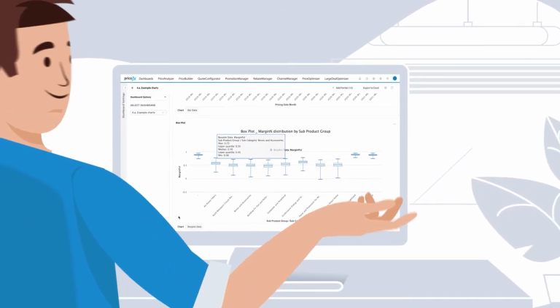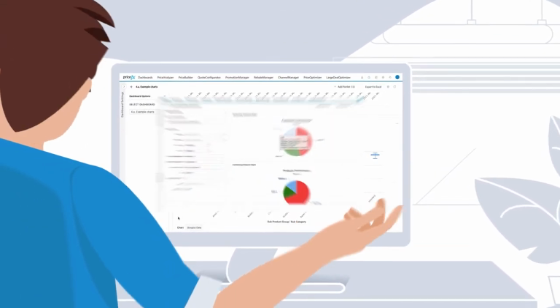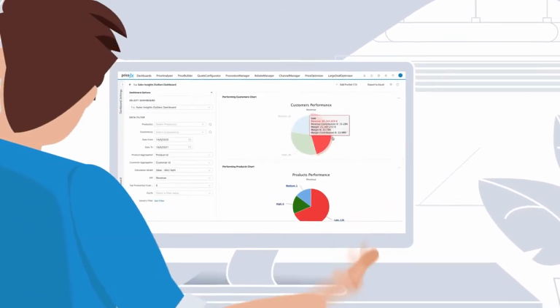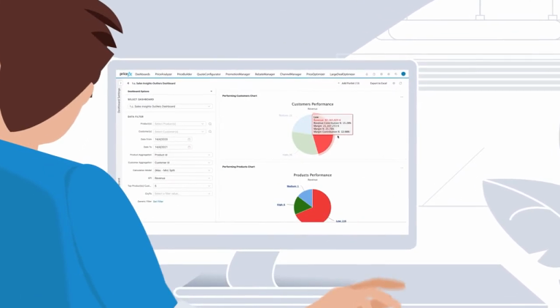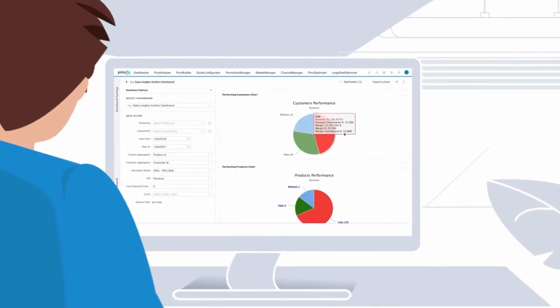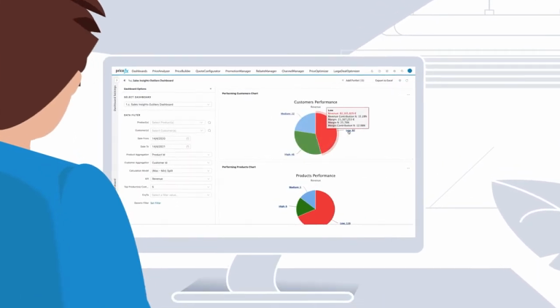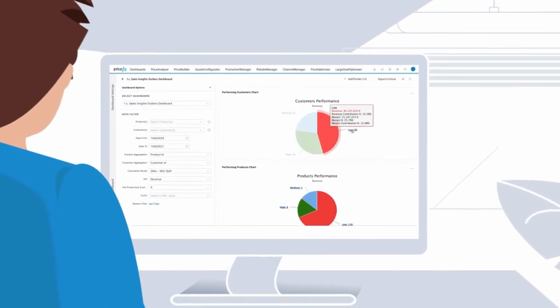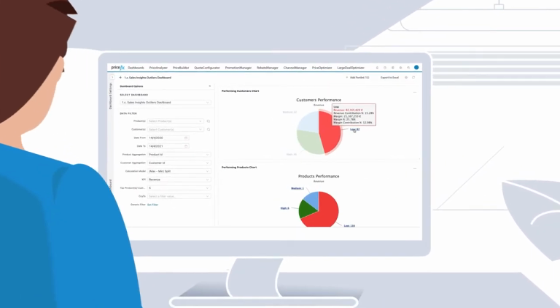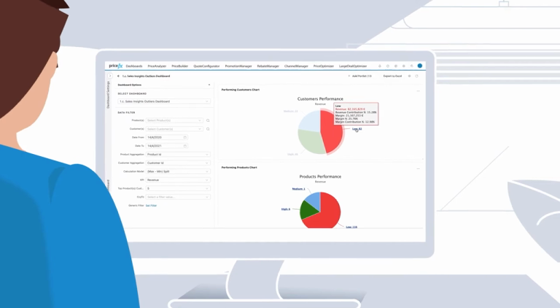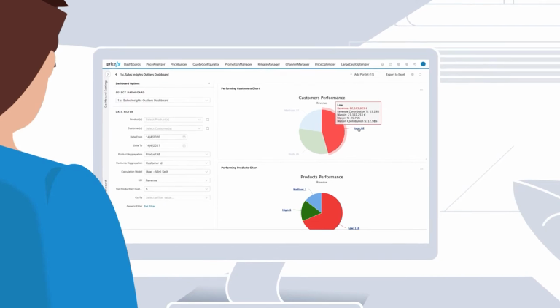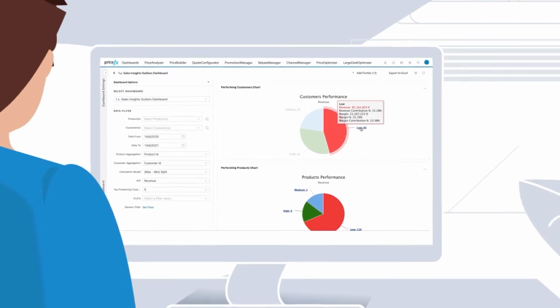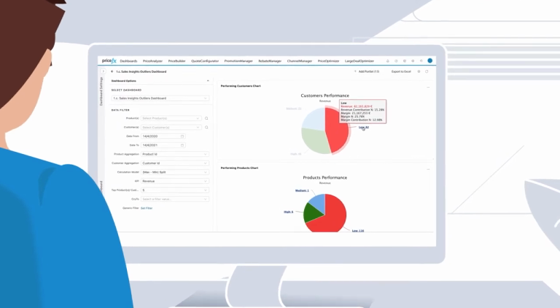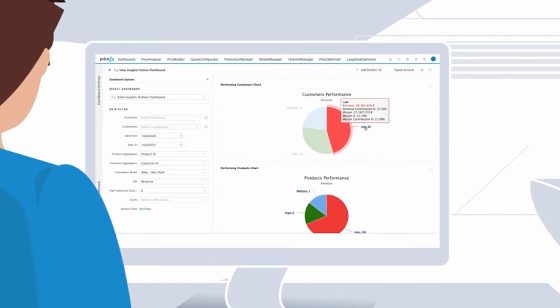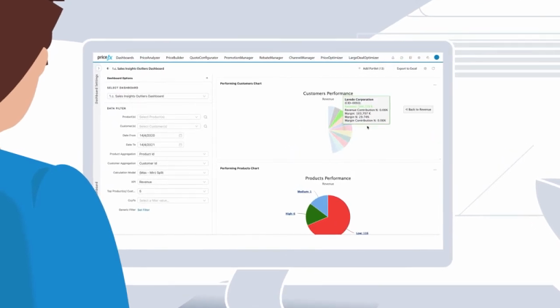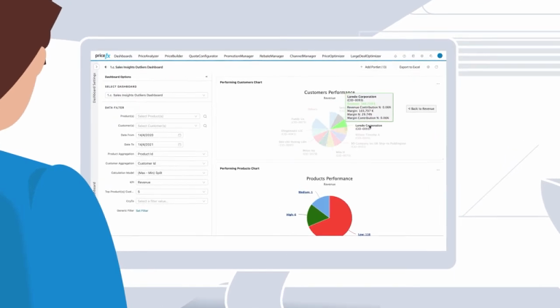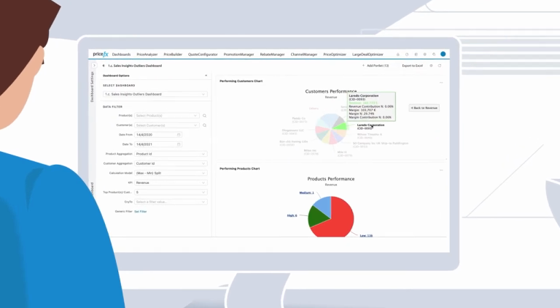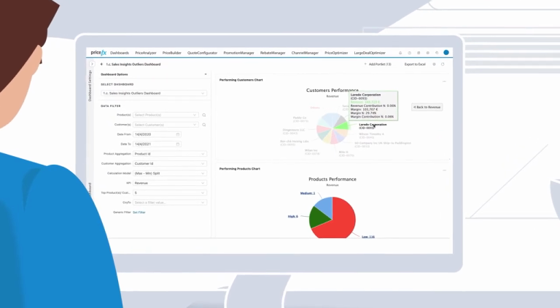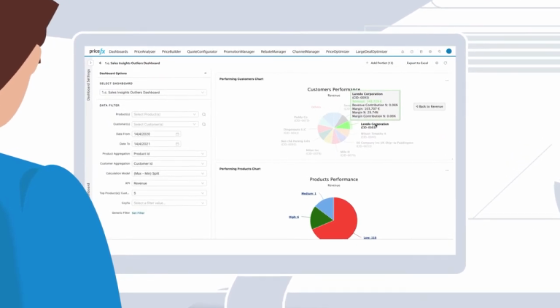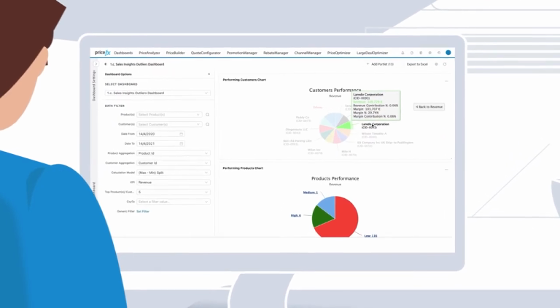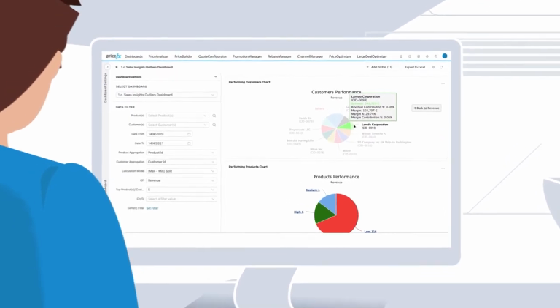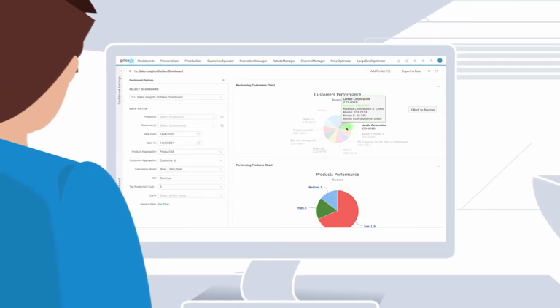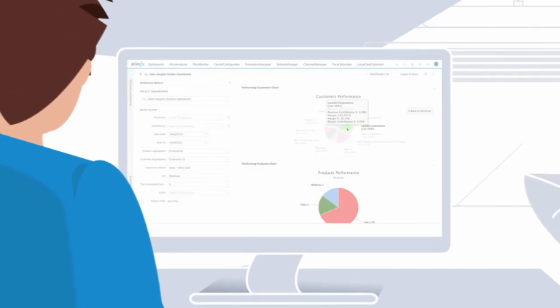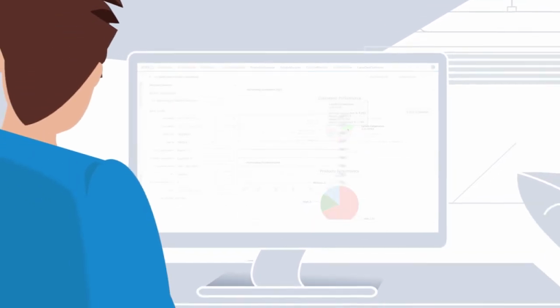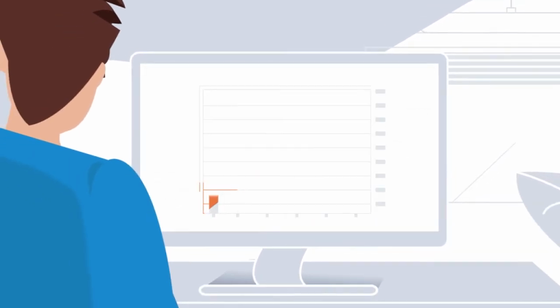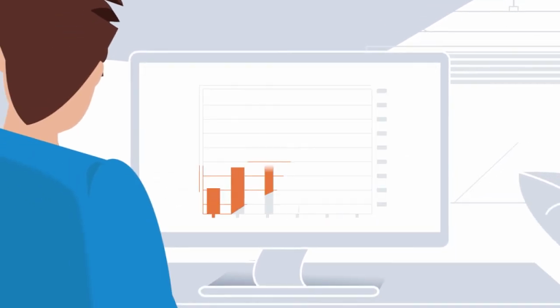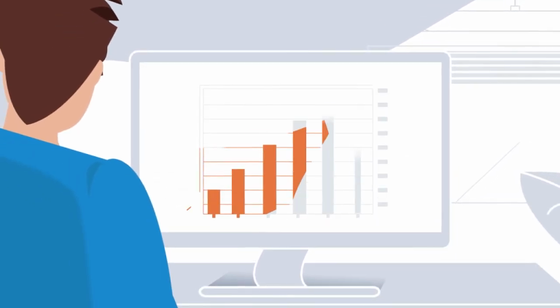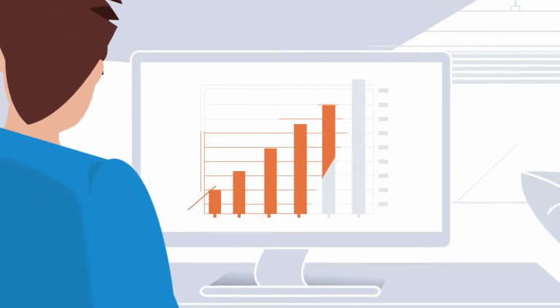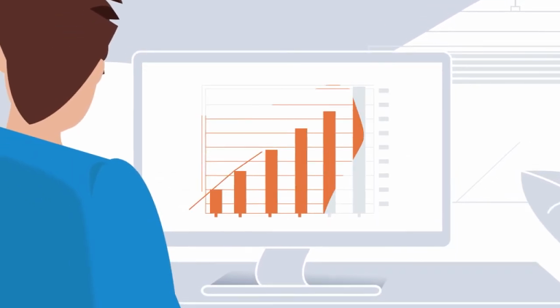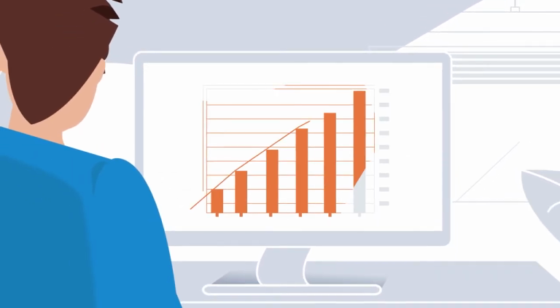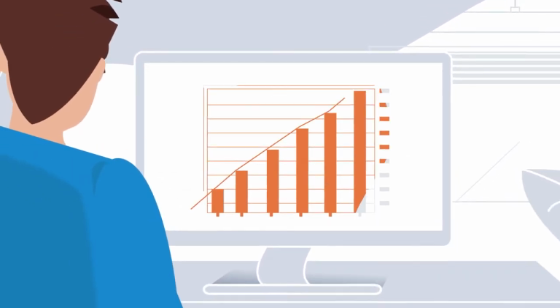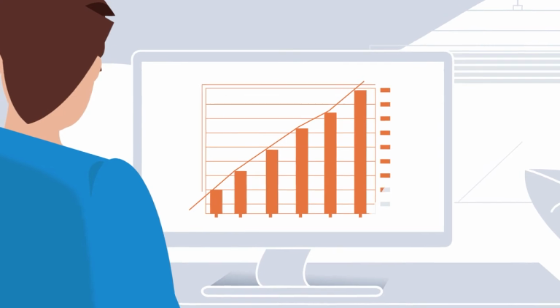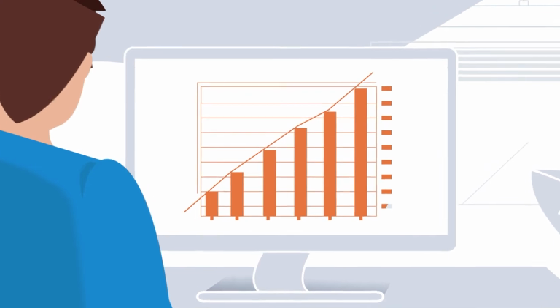It helps you identify underperforming products or customers, uncover new growth opportunities, and reliably increase your profits.